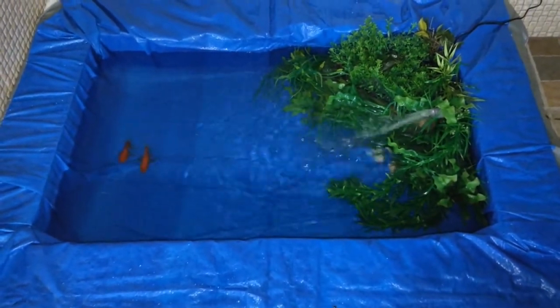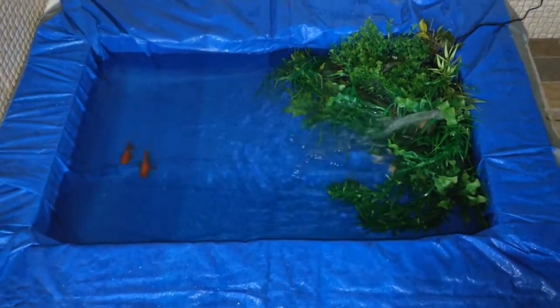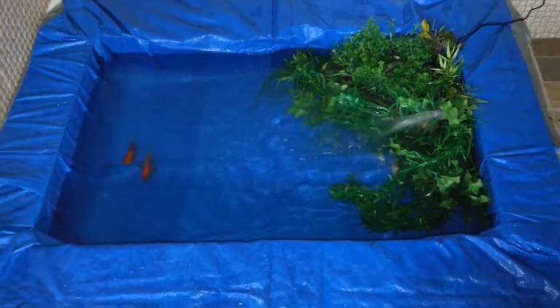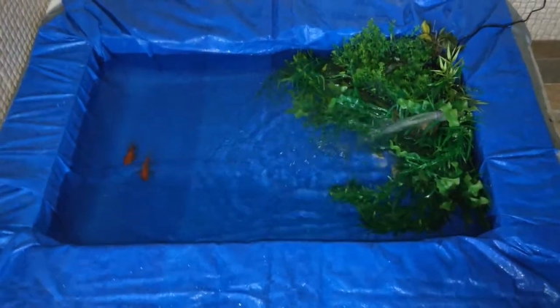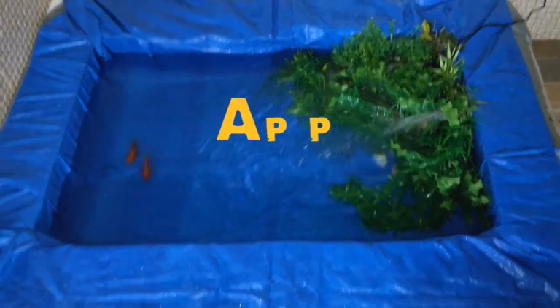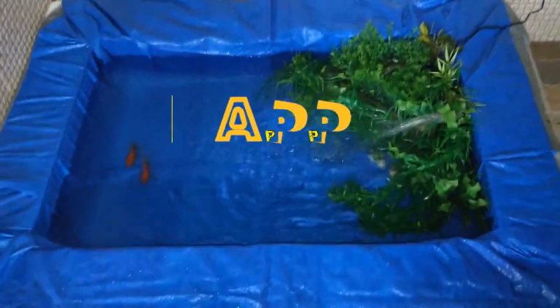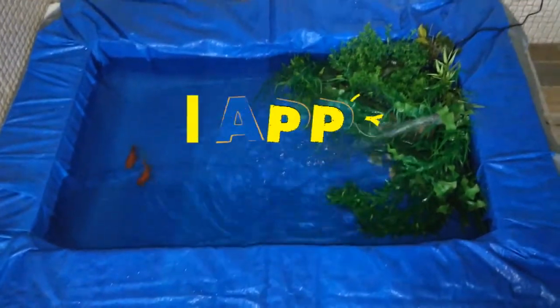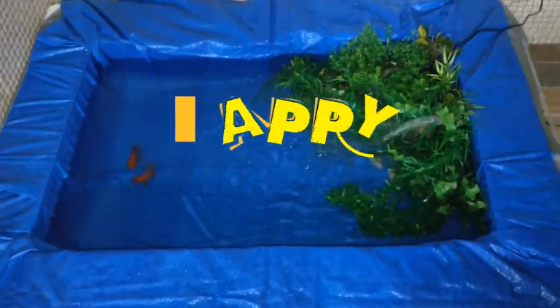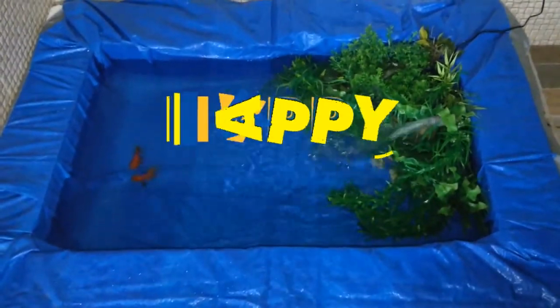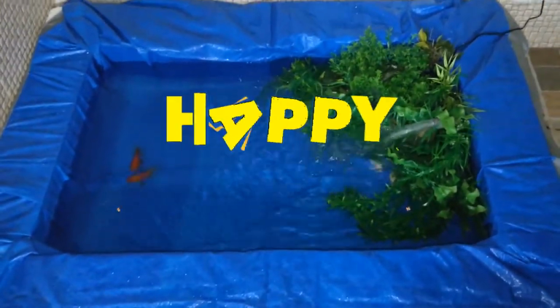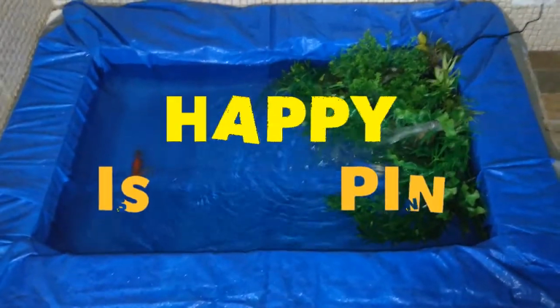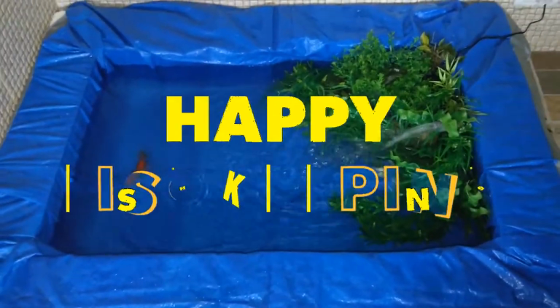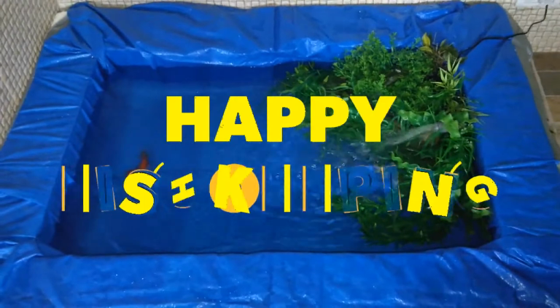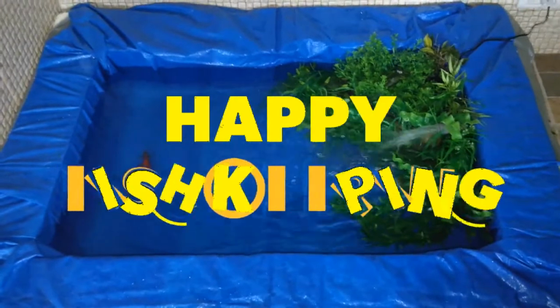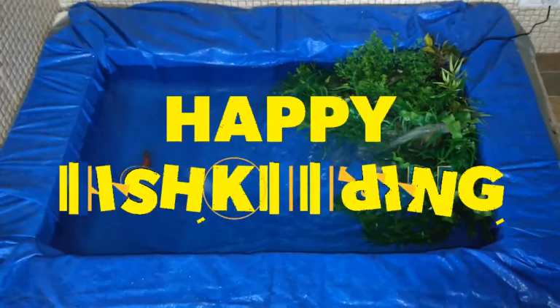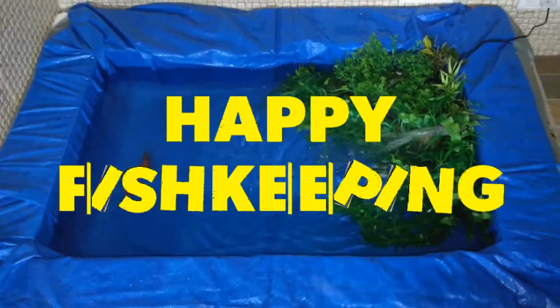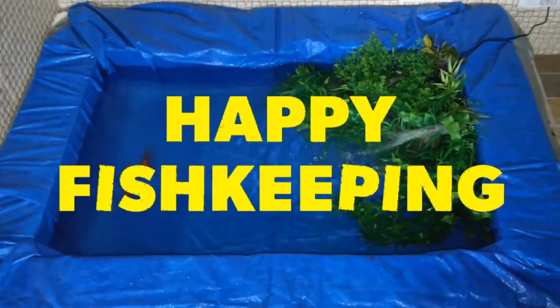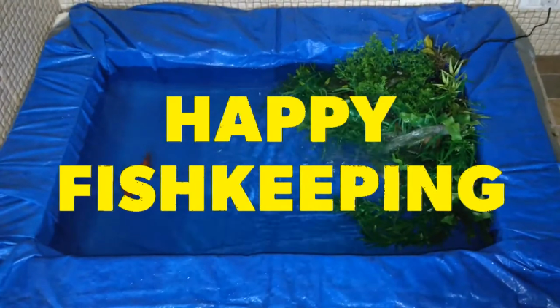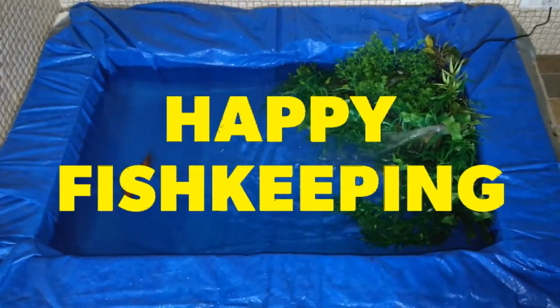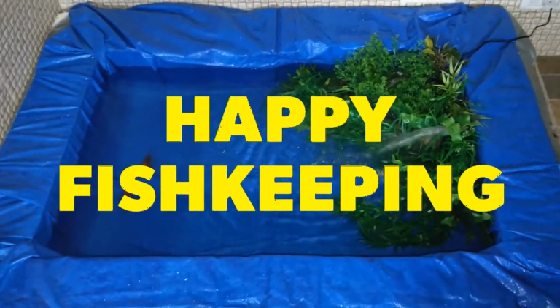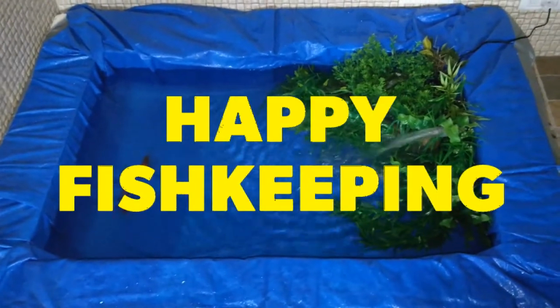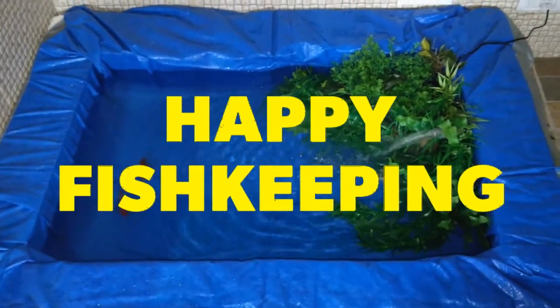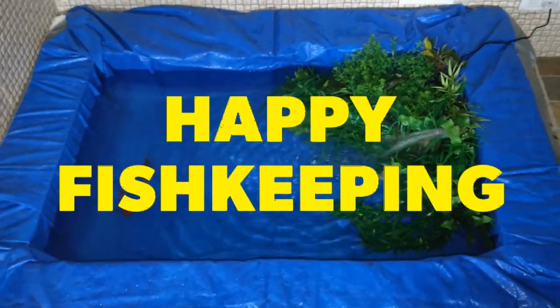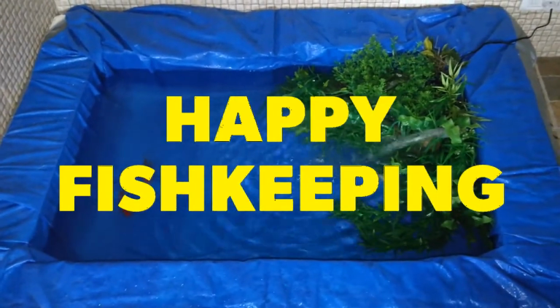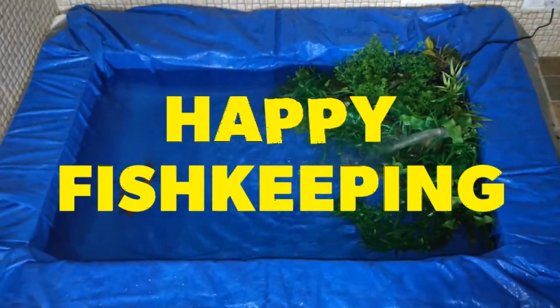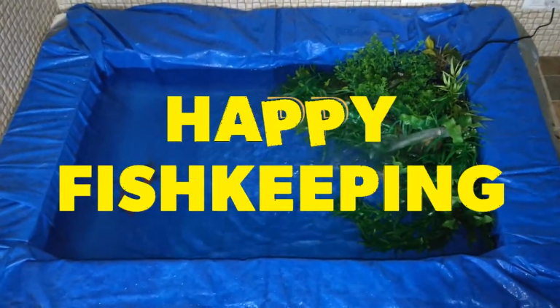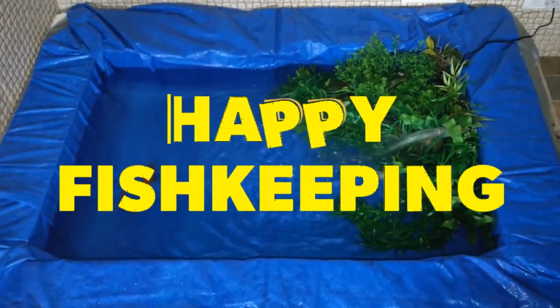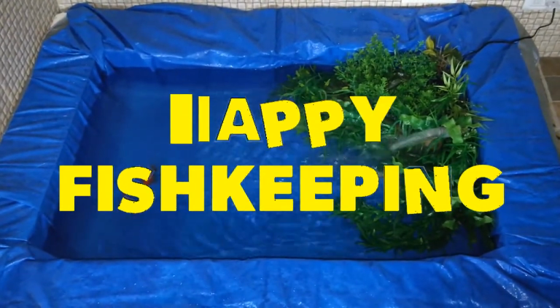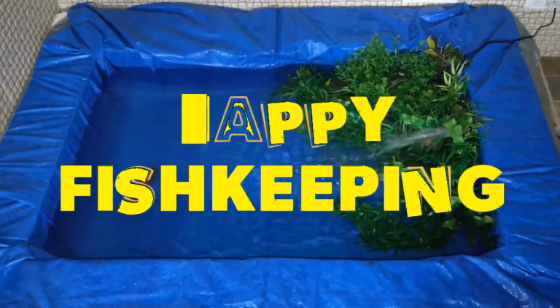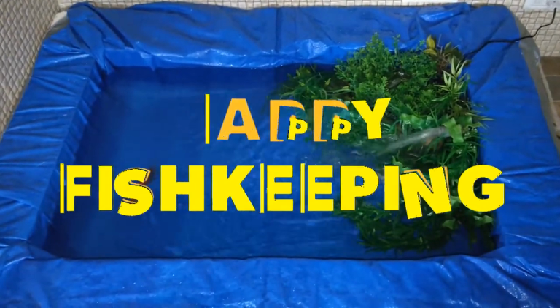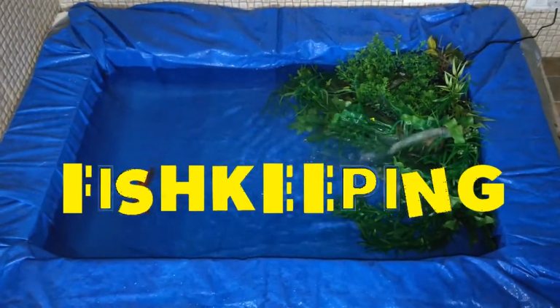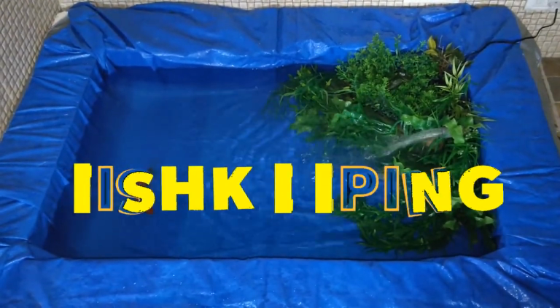Hope you liked this video. Subscribe to the Indian Fish Keeper channel for more. Happy fish keeping!